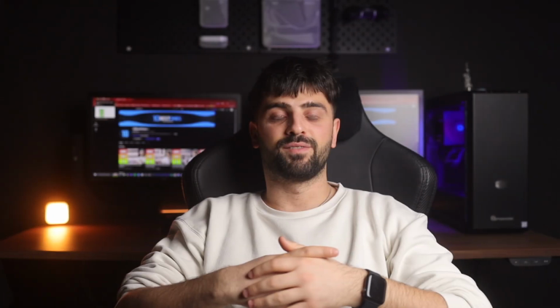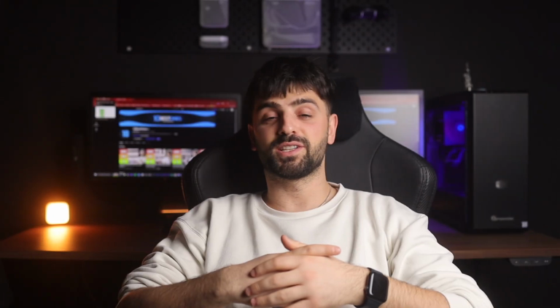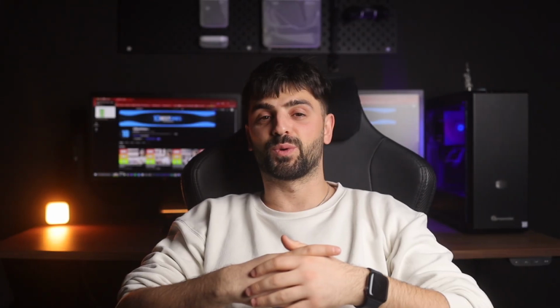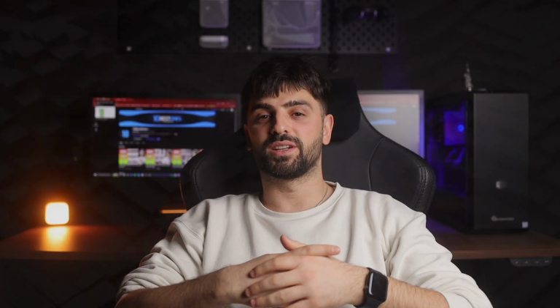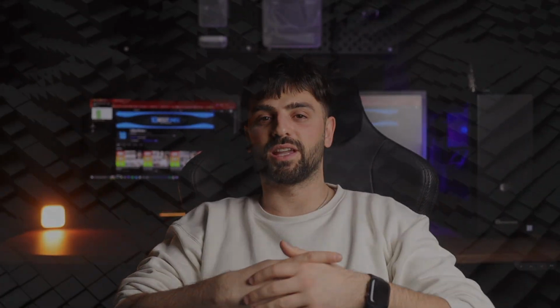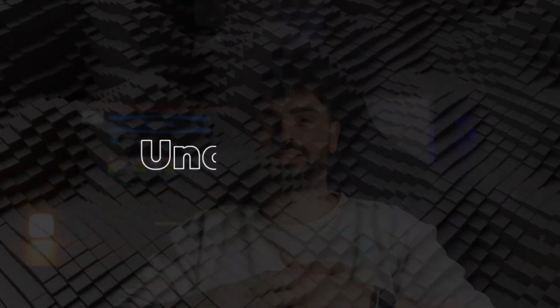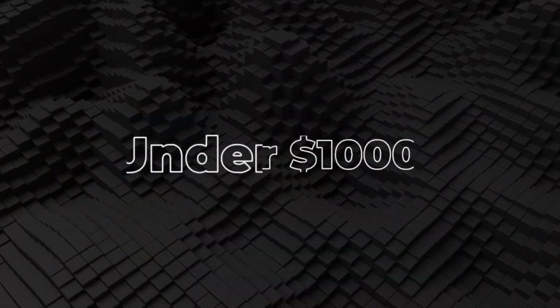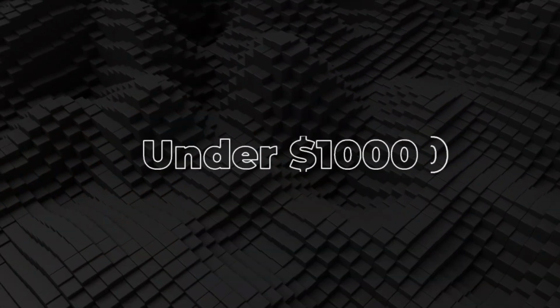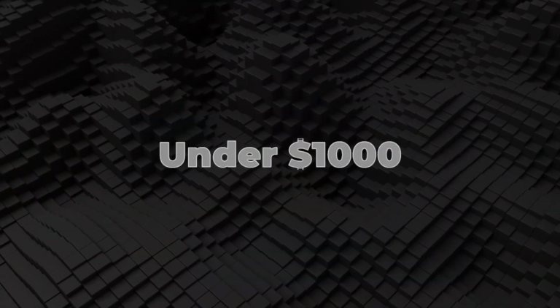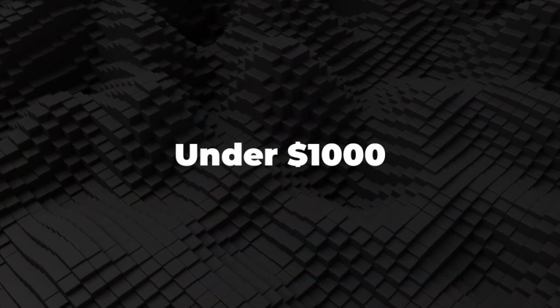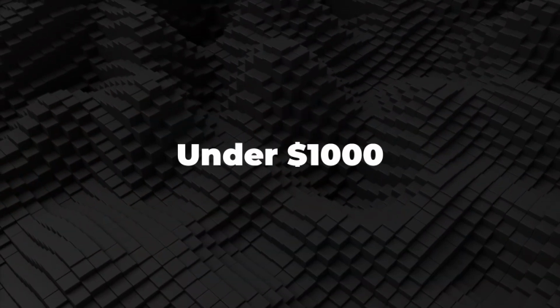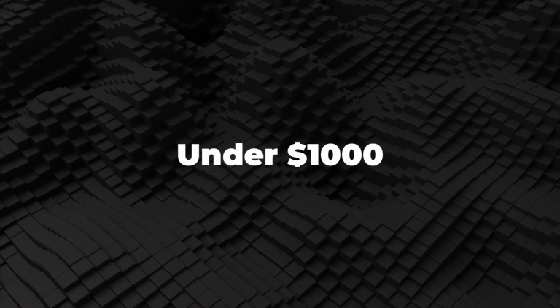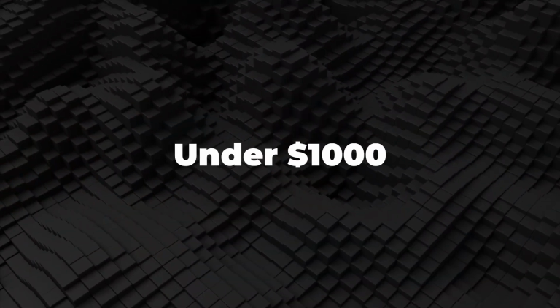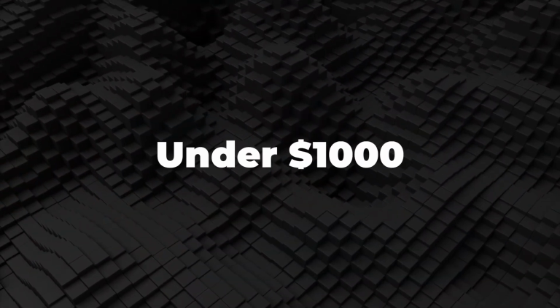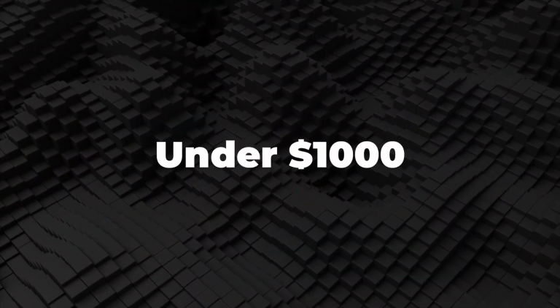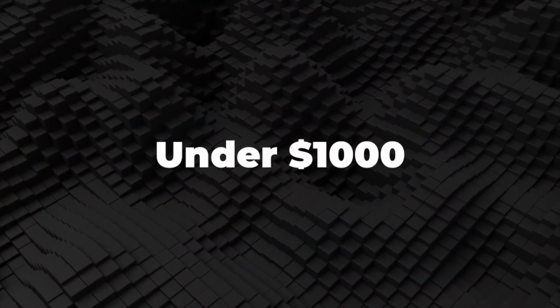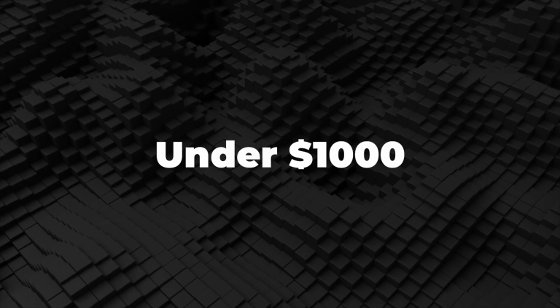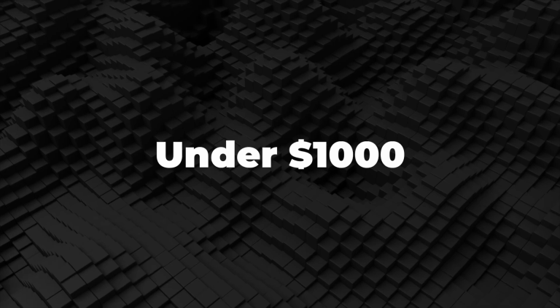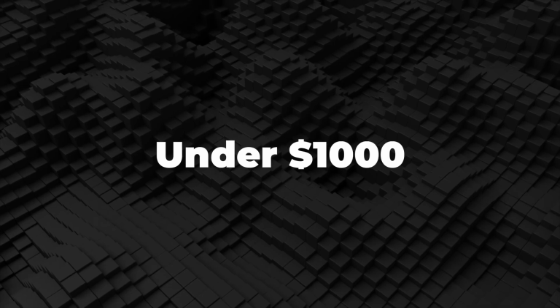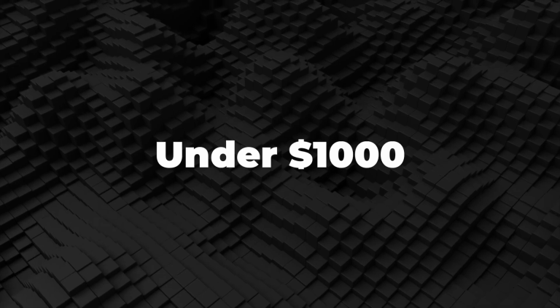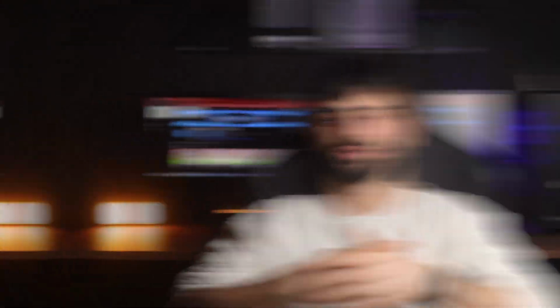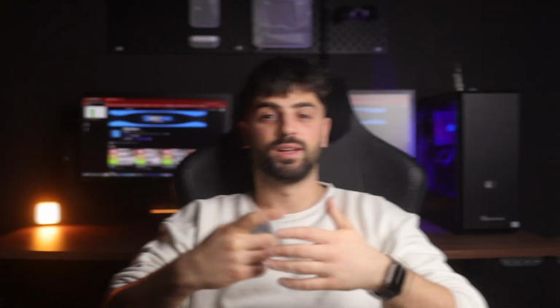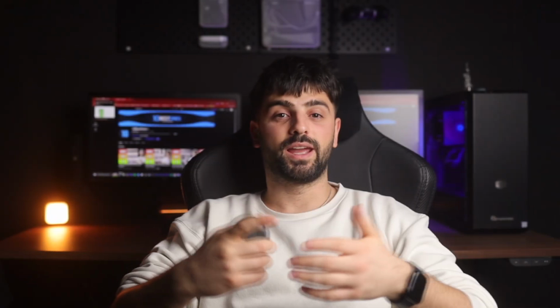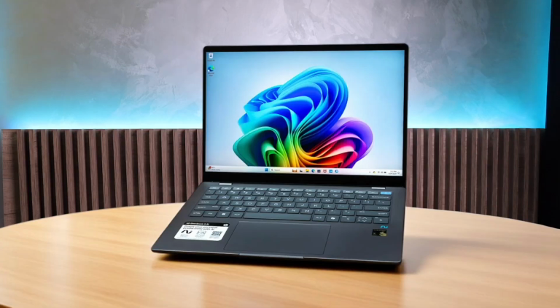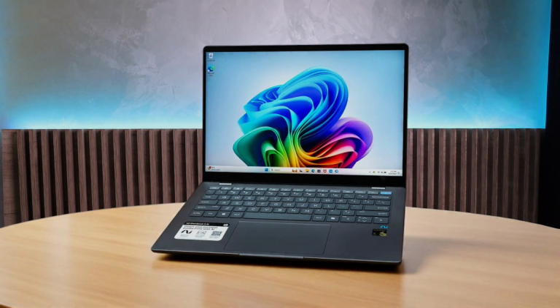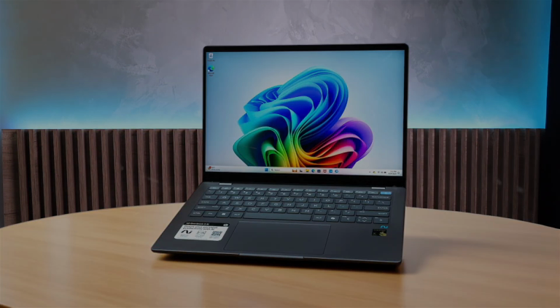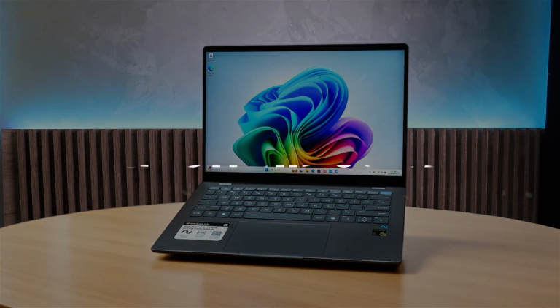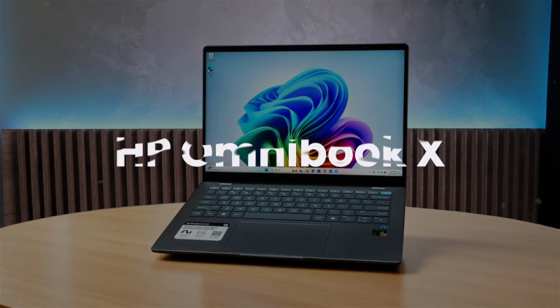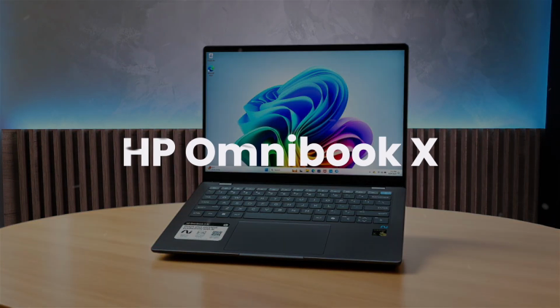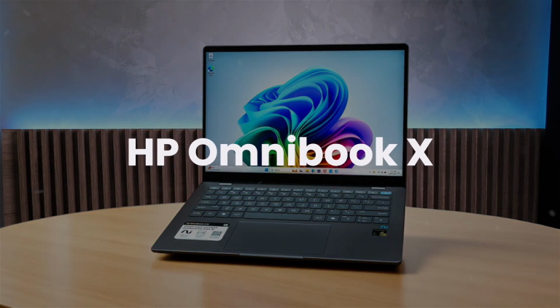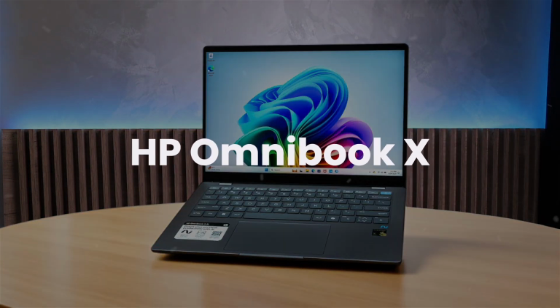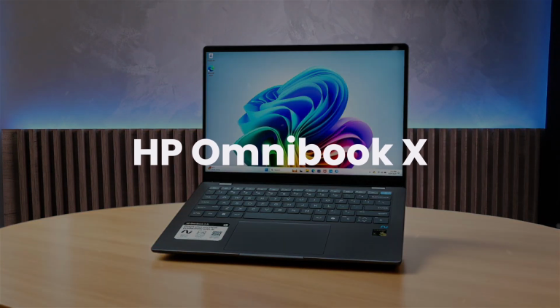First, we're going to take a look at the best options in the under $1,000 range. HP Omnibook X.